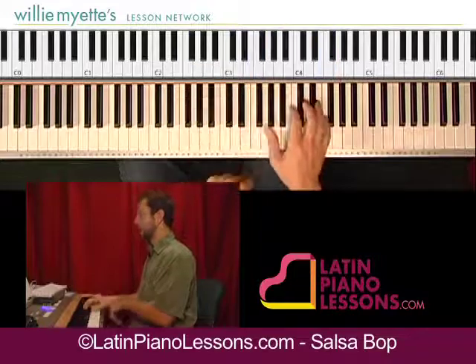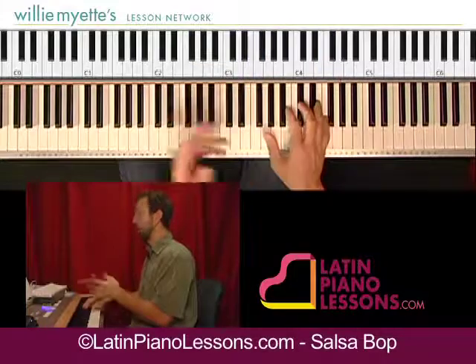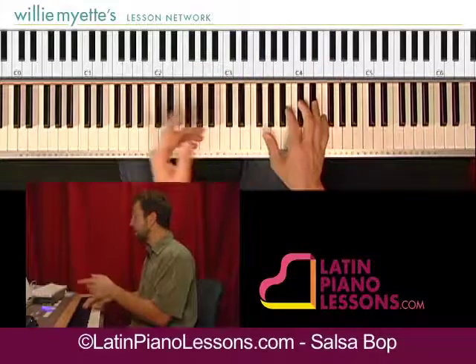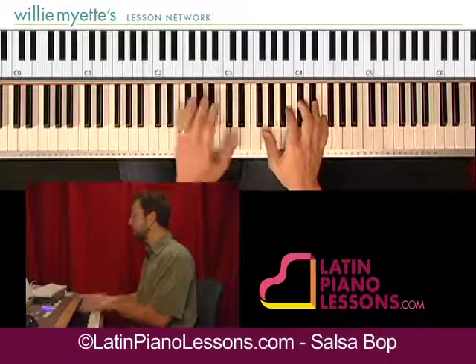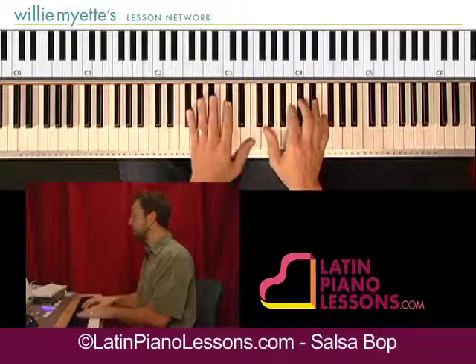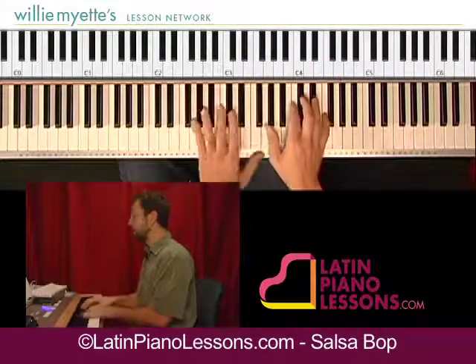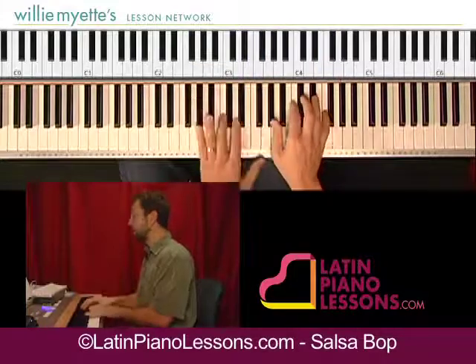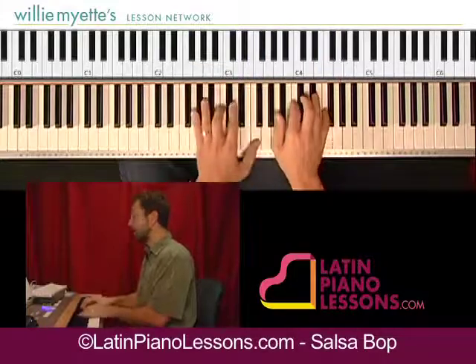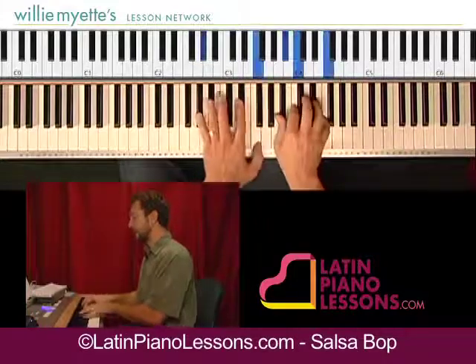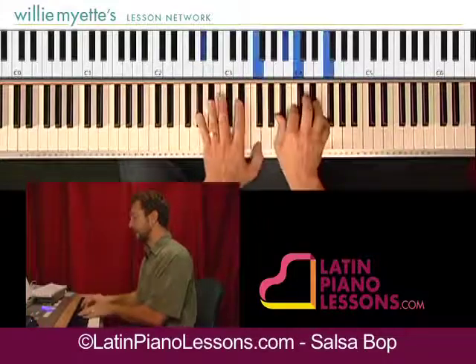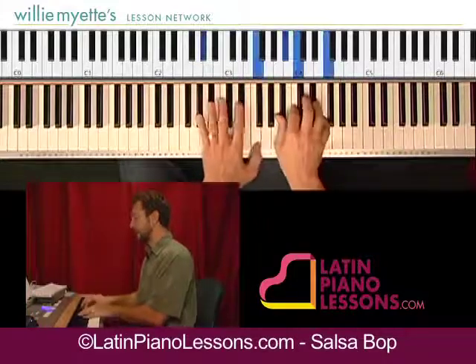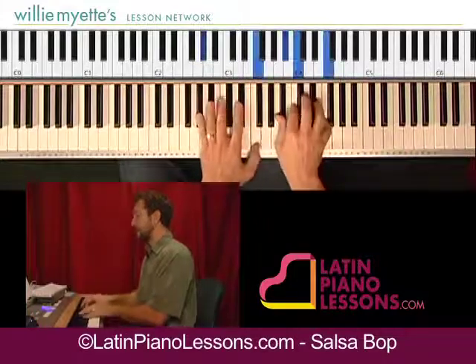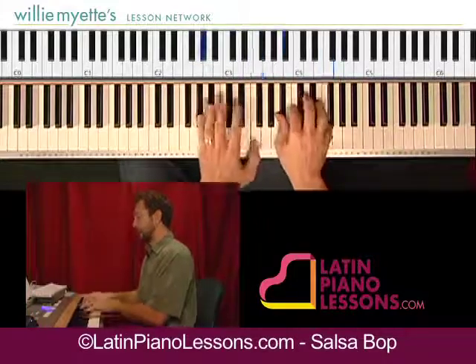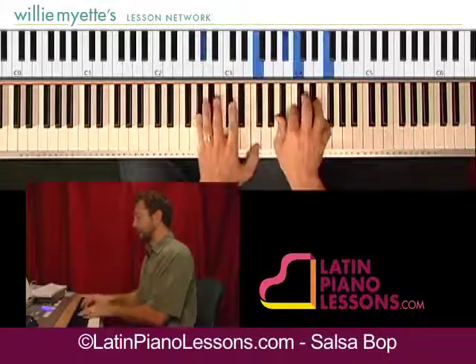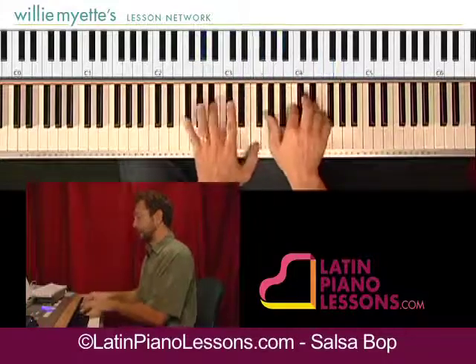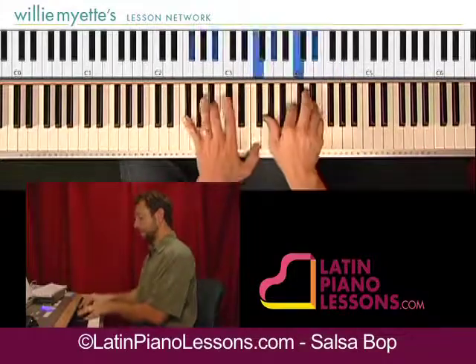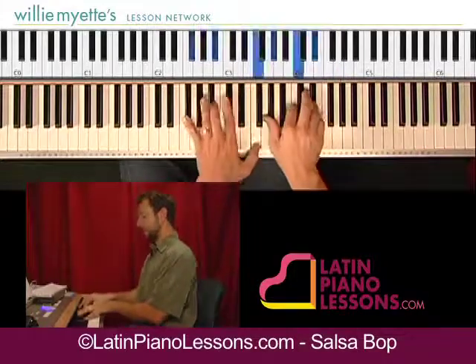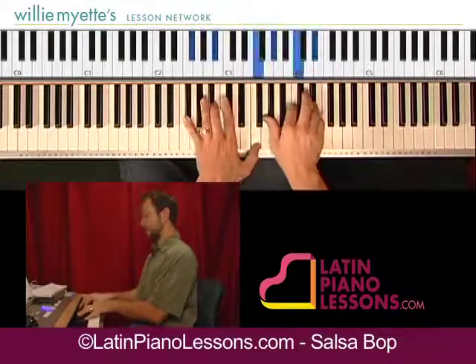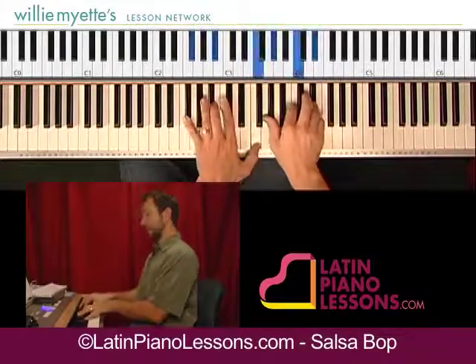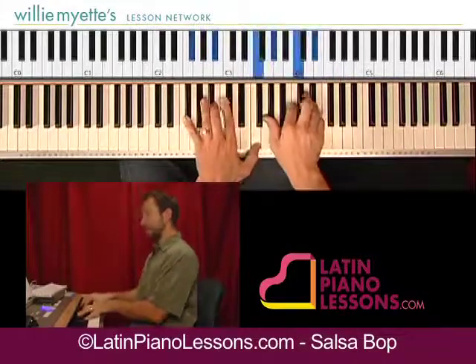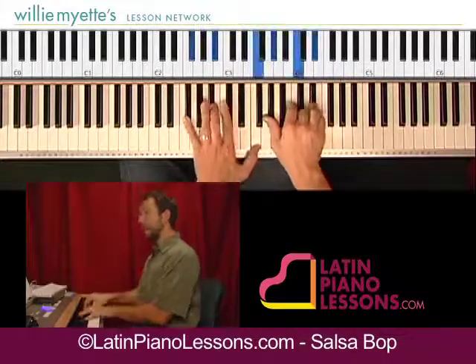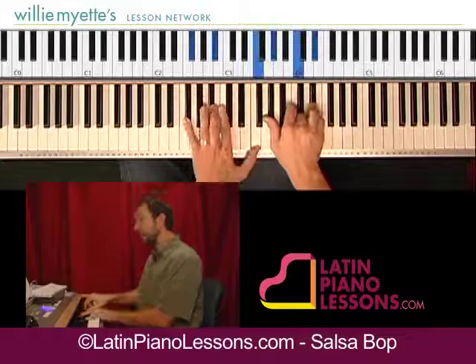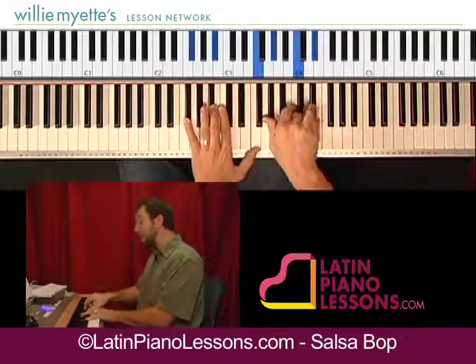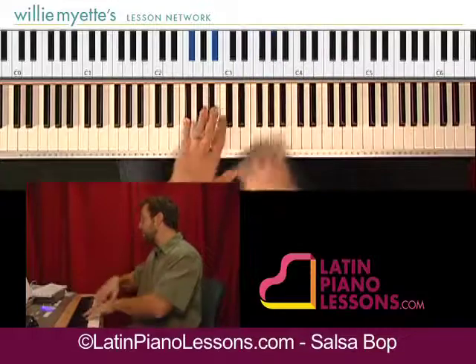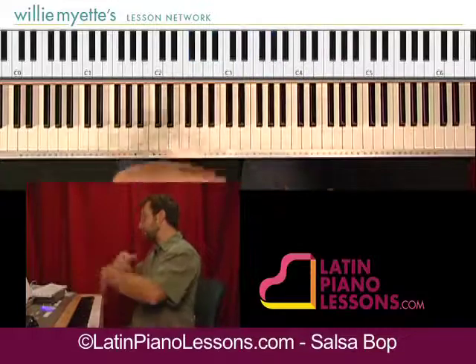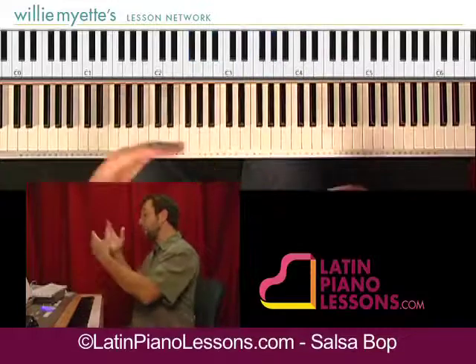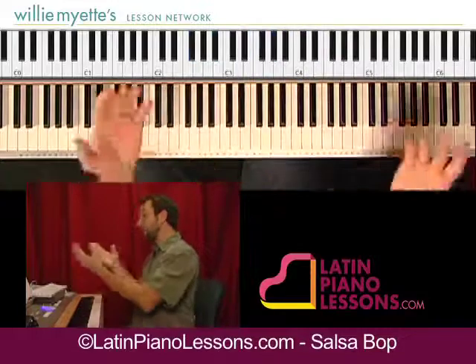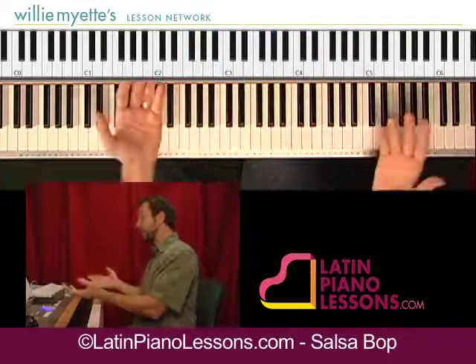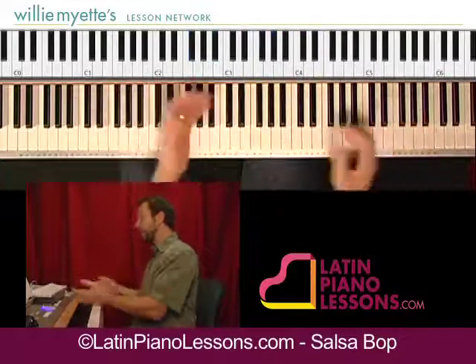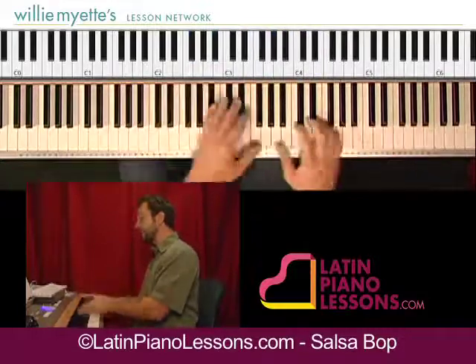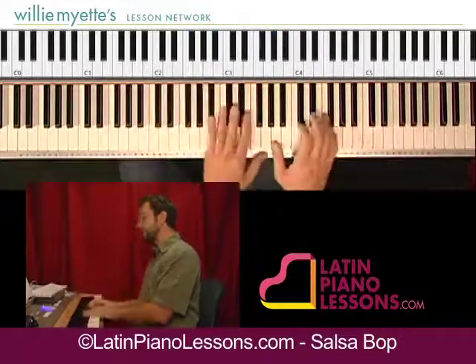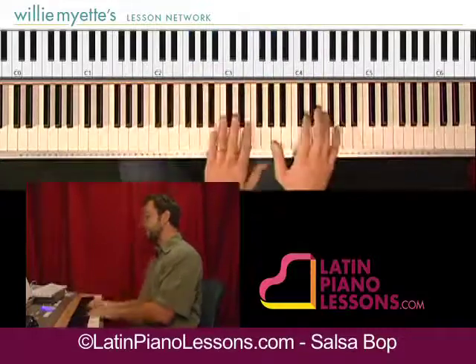Alright, actually it's just going to be this. And then at that point you go back into the intro.